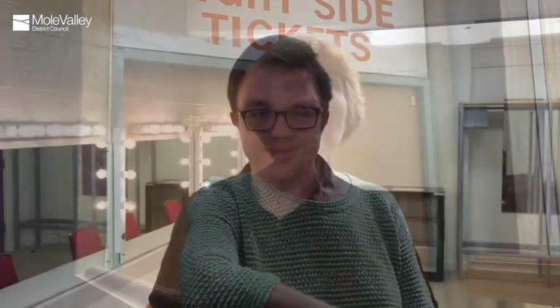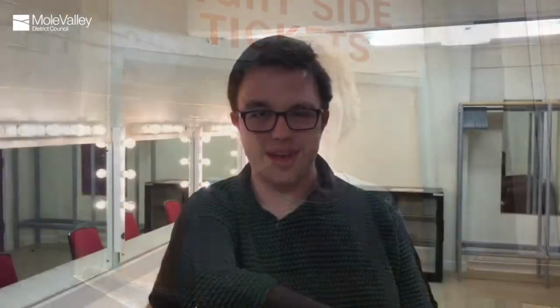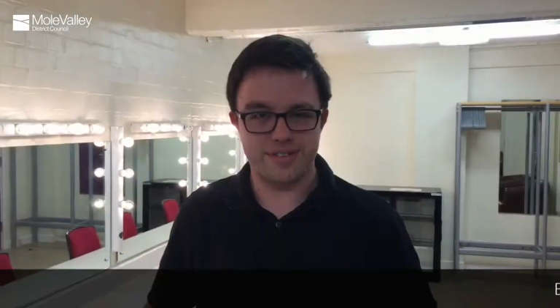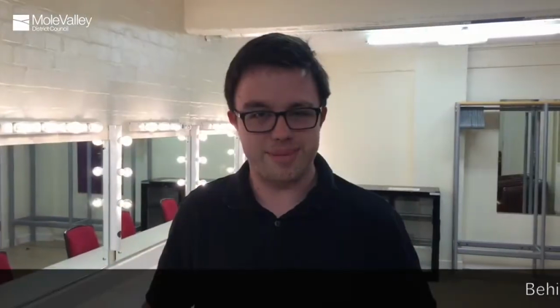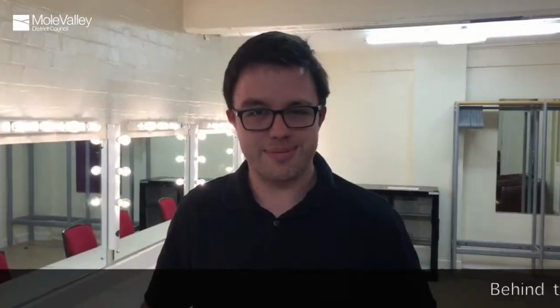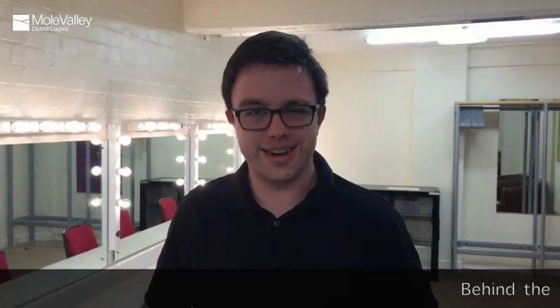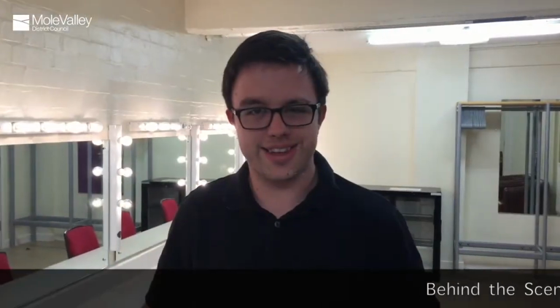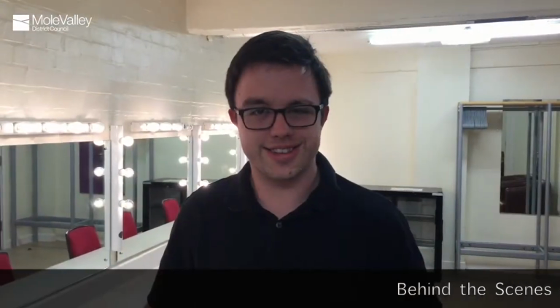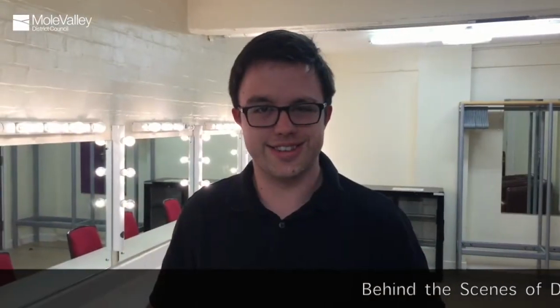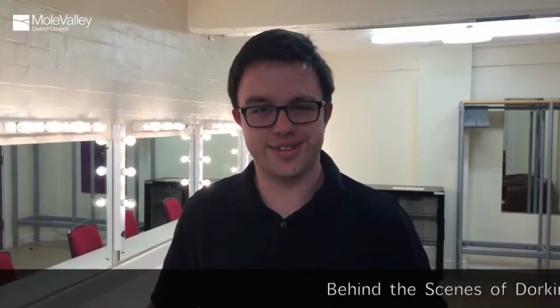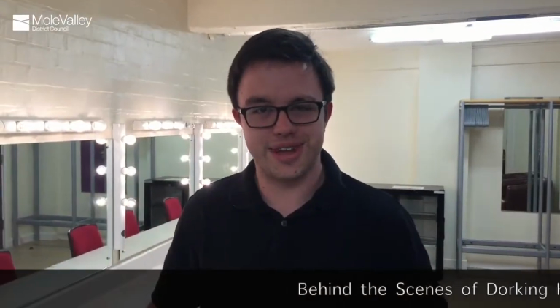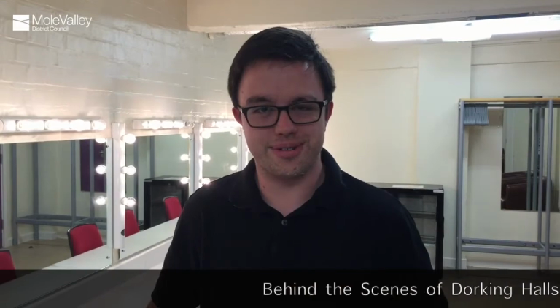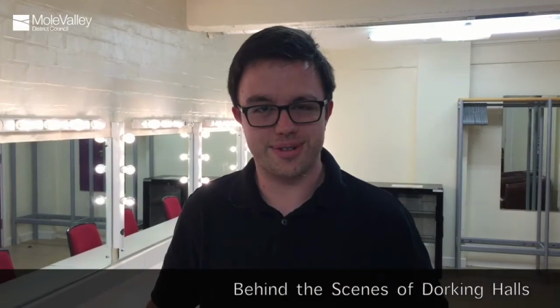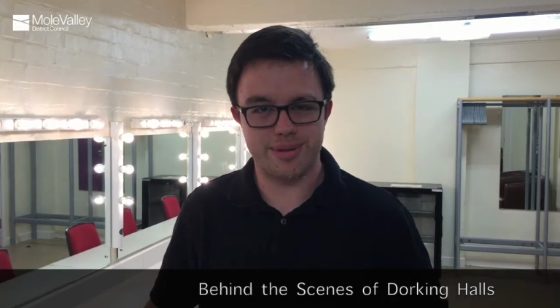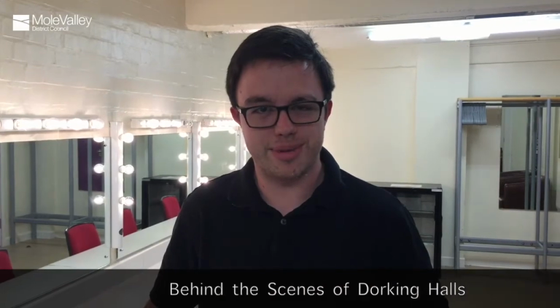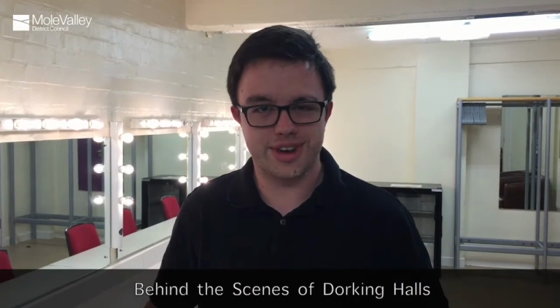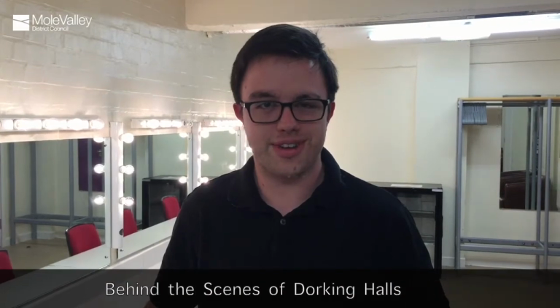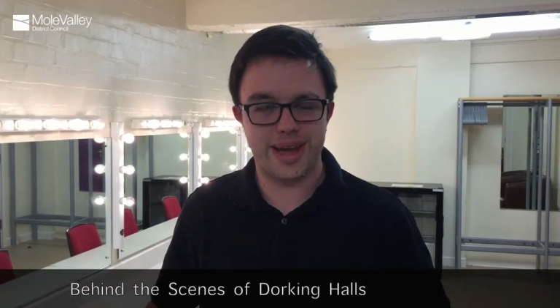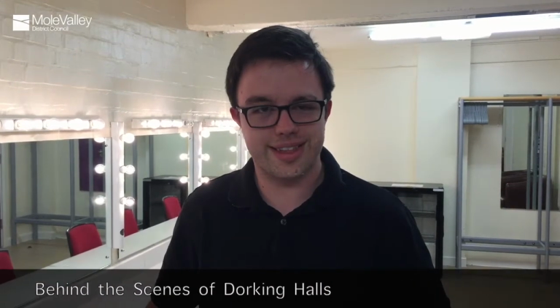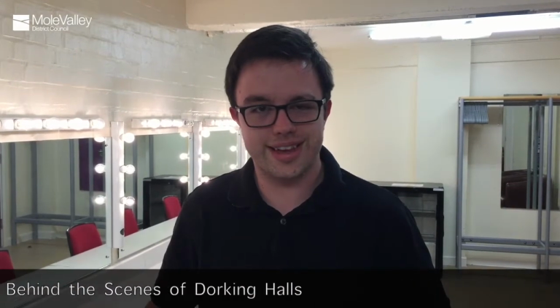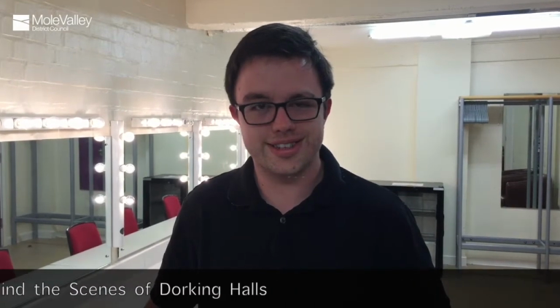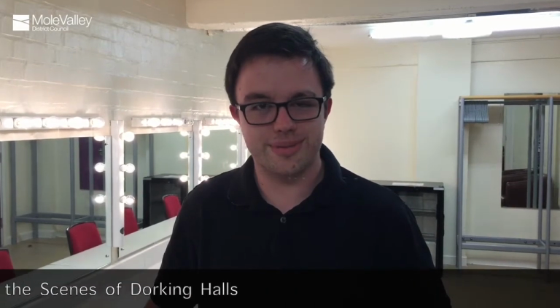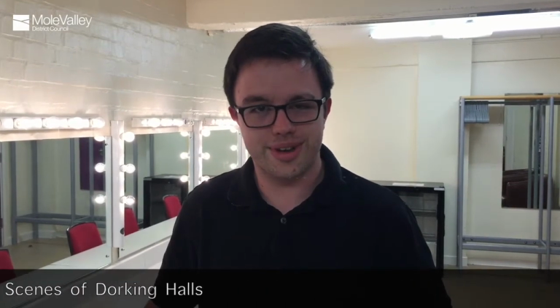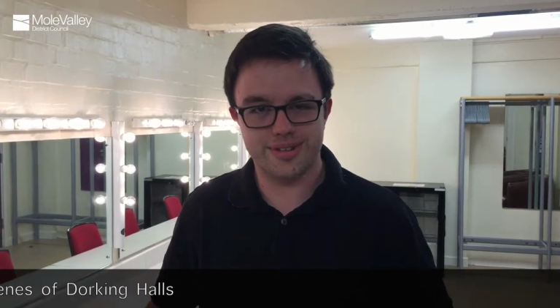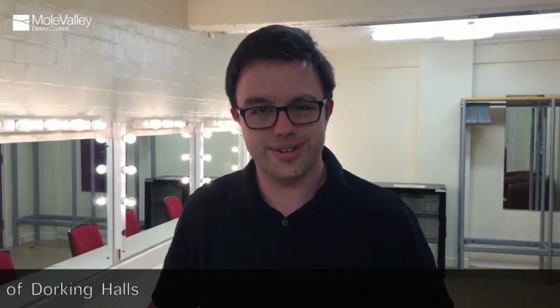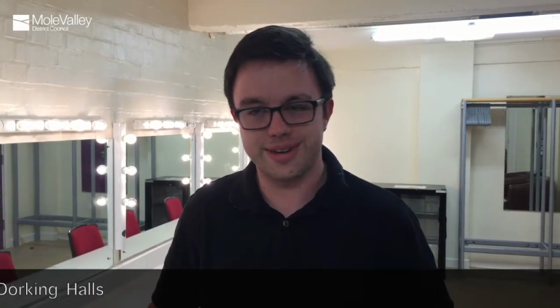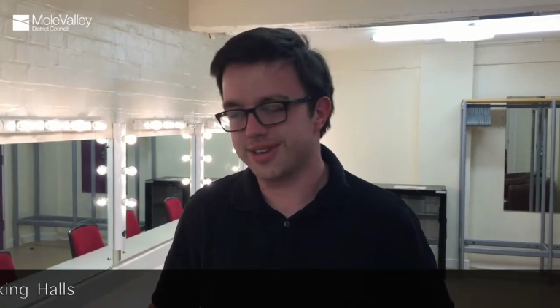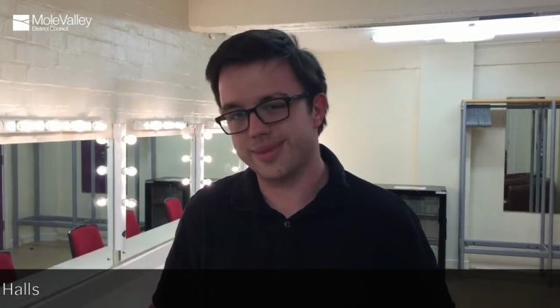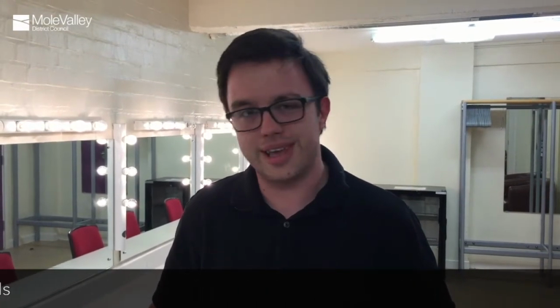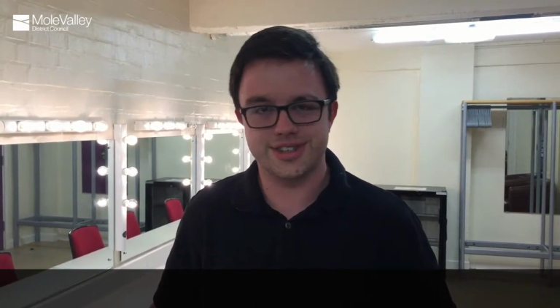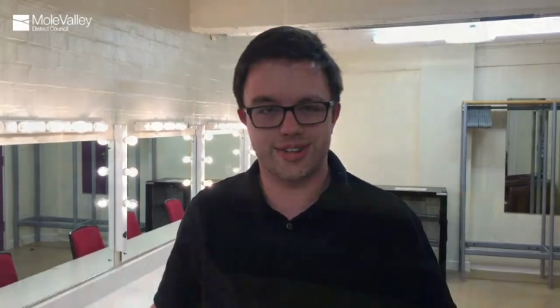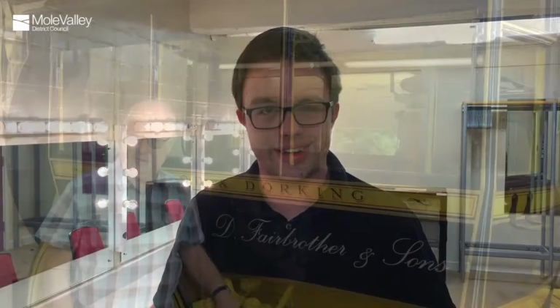Come and have a peek behind the curtain at Dorking Halls, where we'll be showing you backstage and what goes into making a show here.